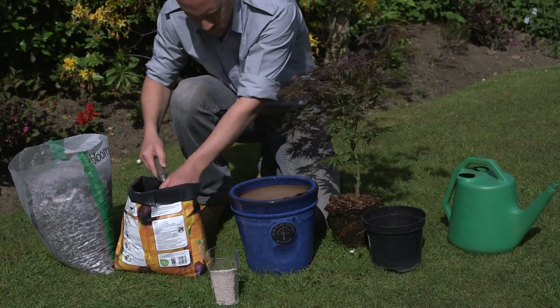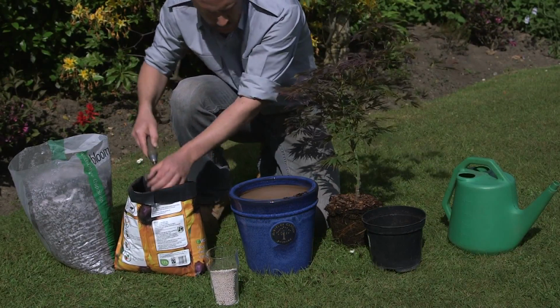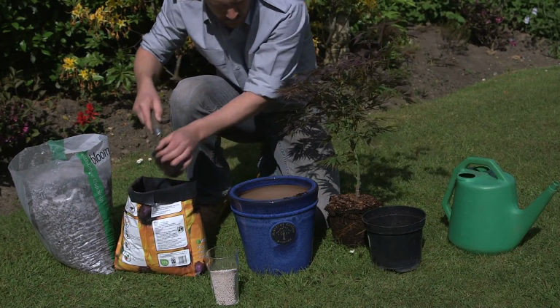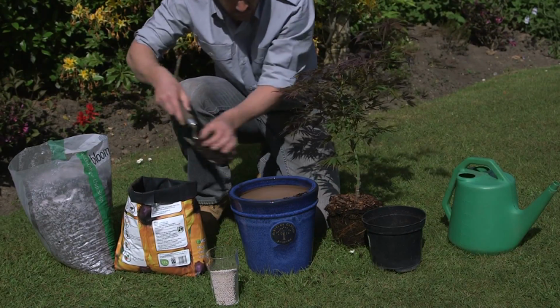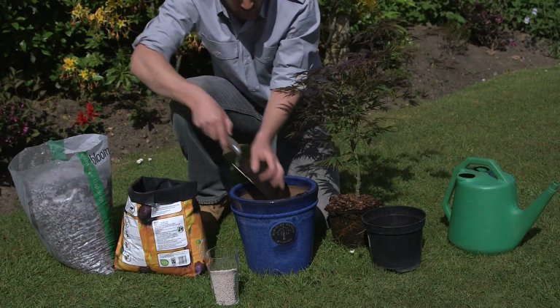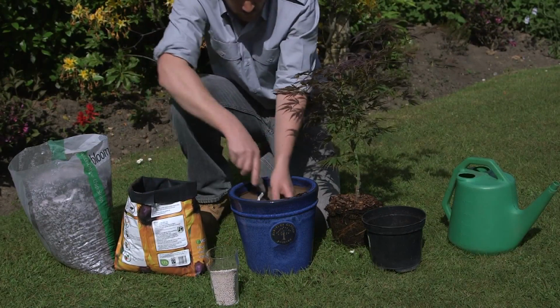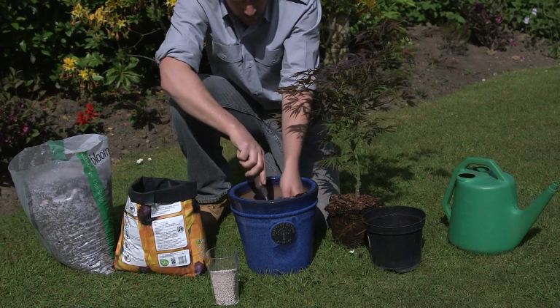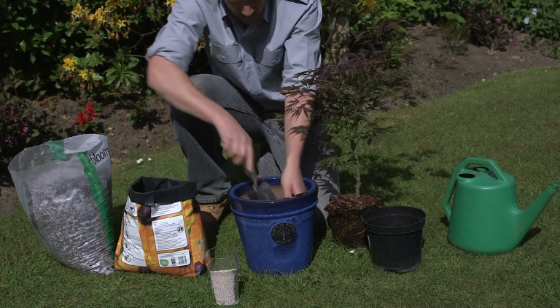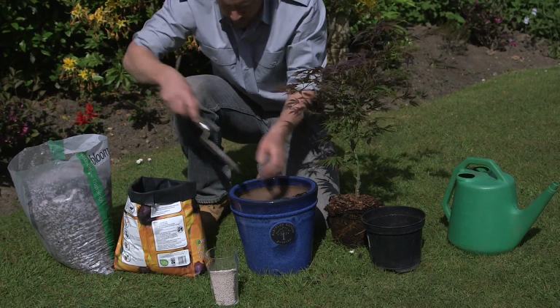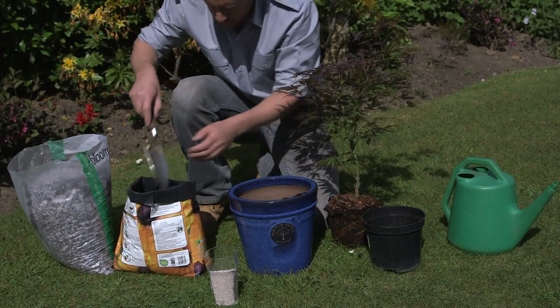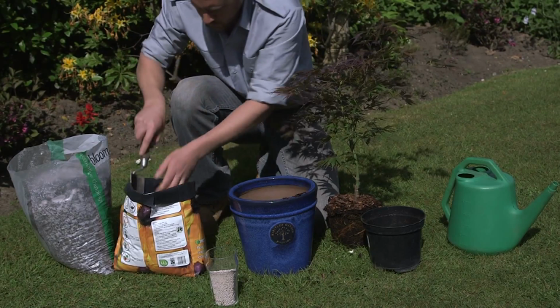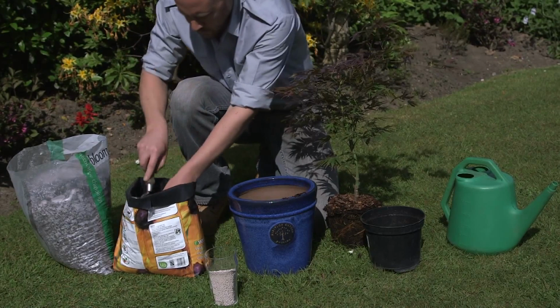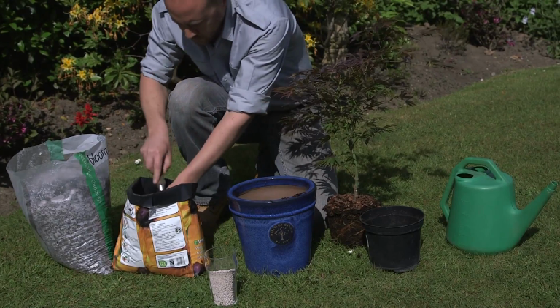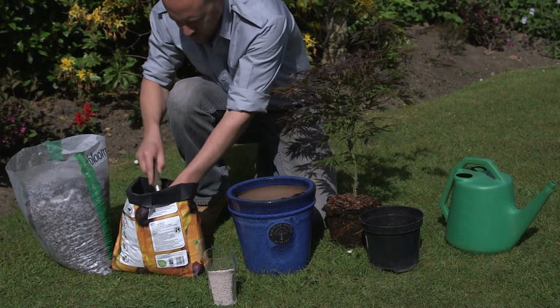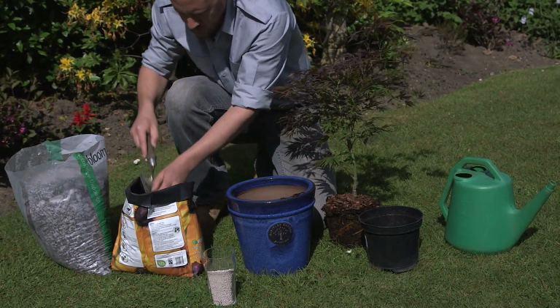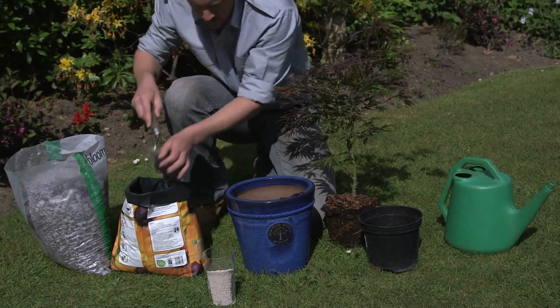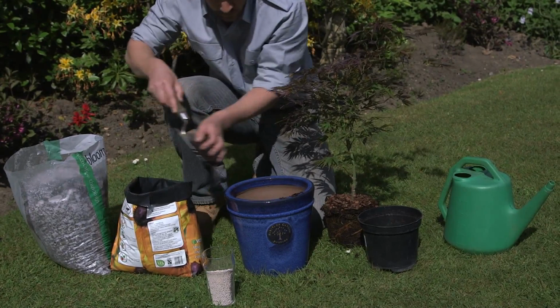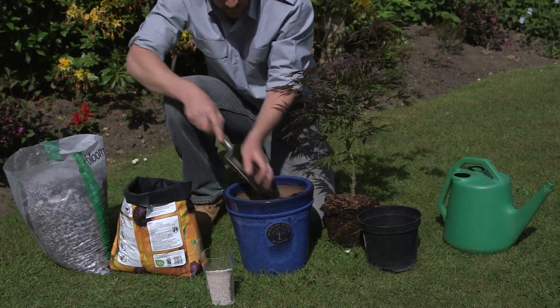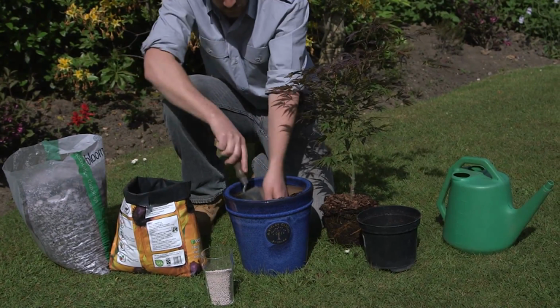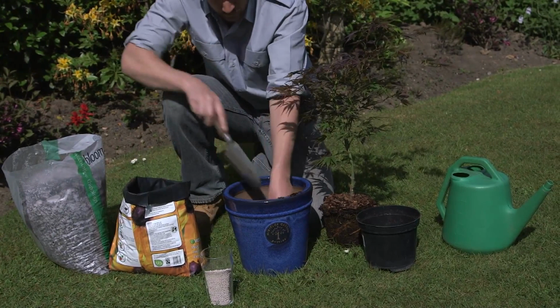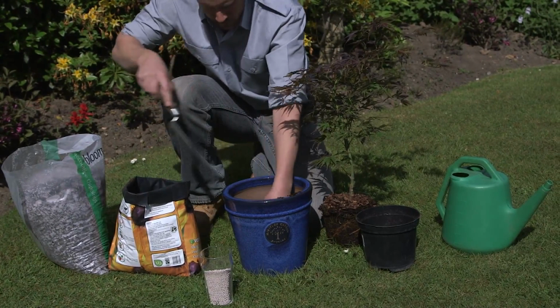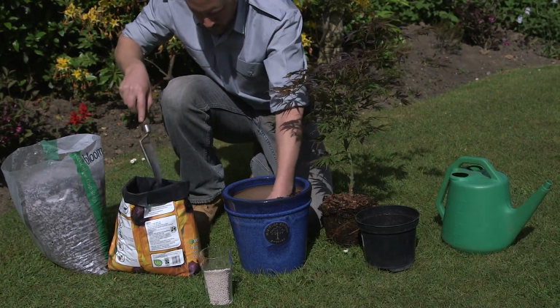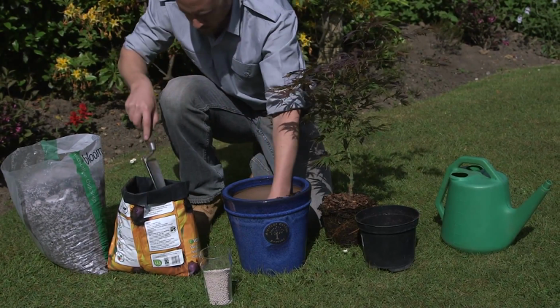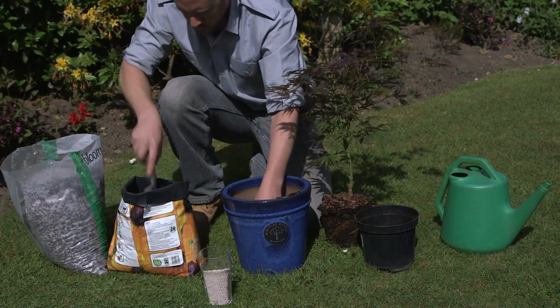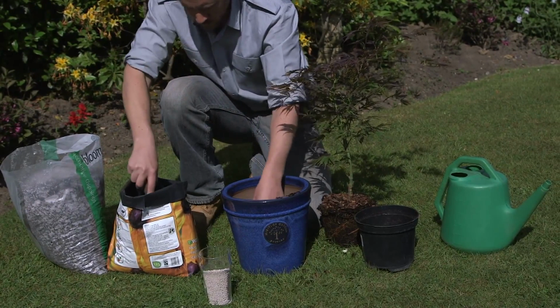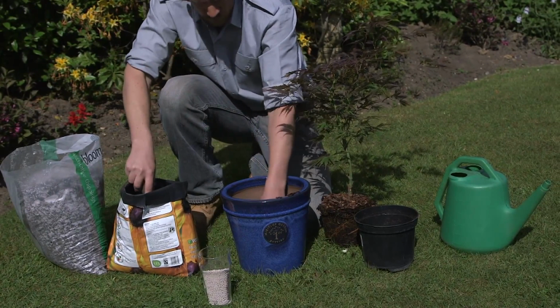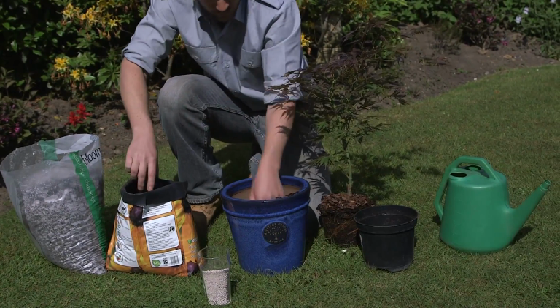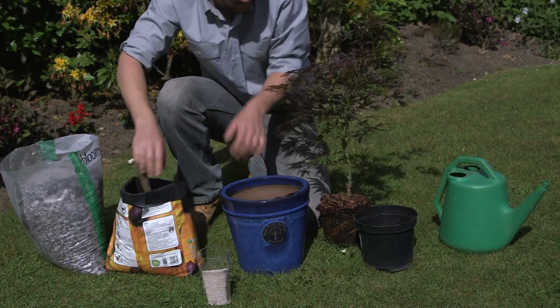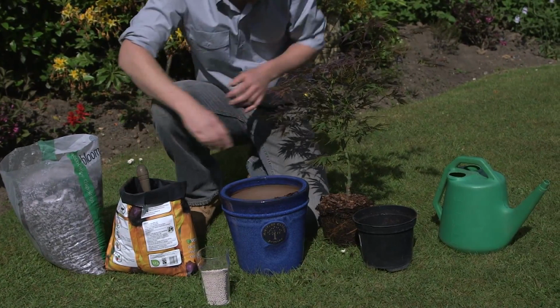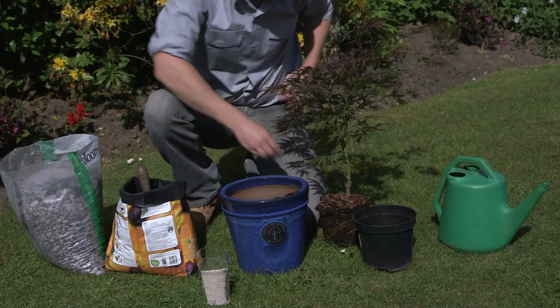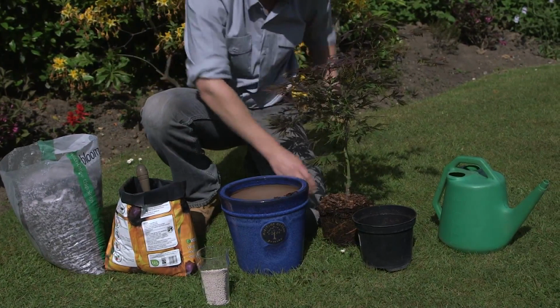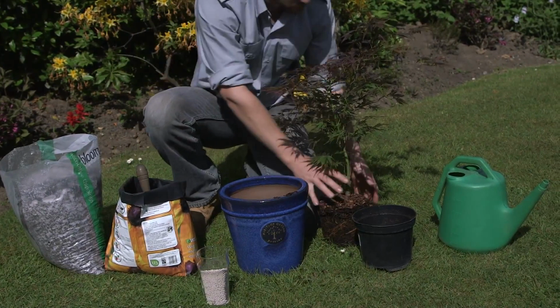Spread a layer of compost on top, then sprinkle over a handful of slow-release fertiliser and mix in lightly.